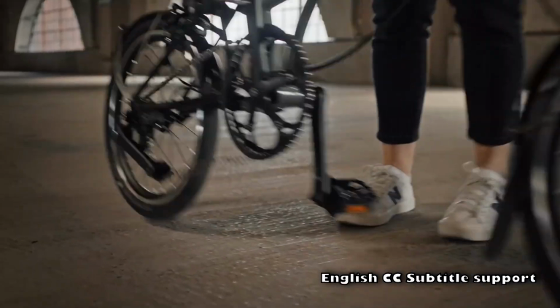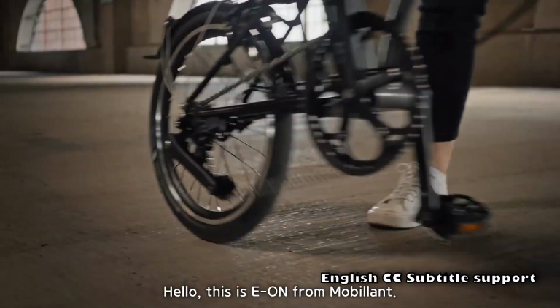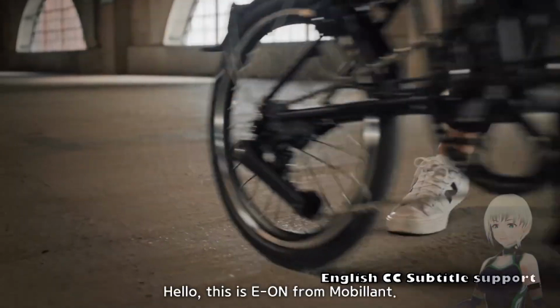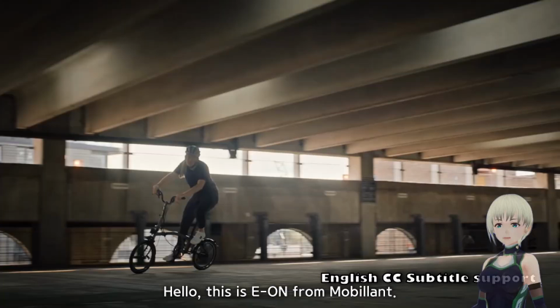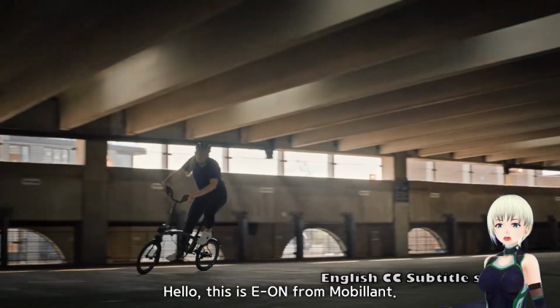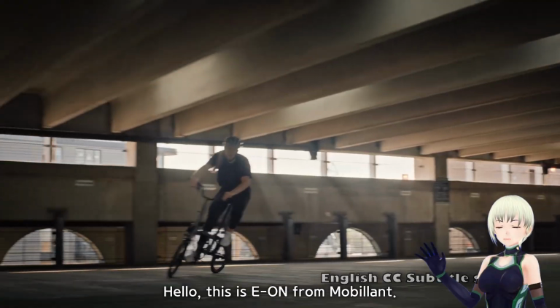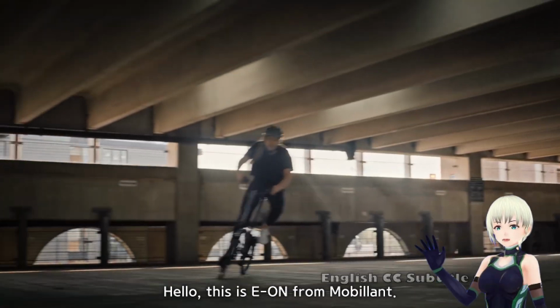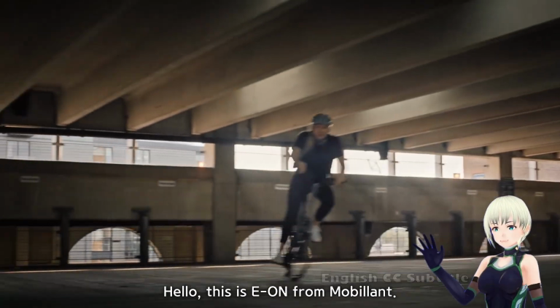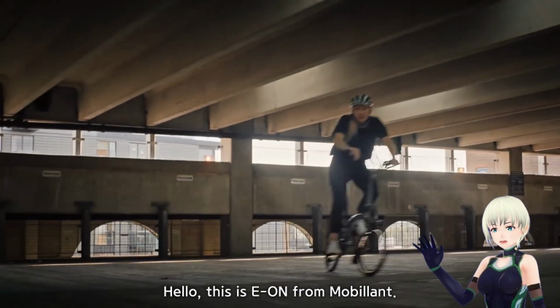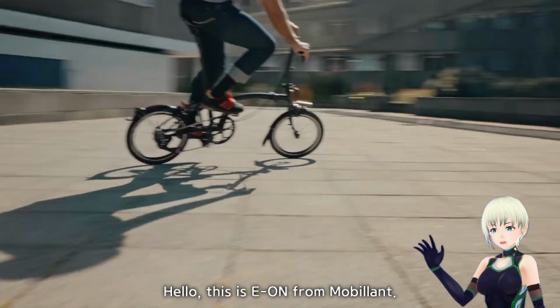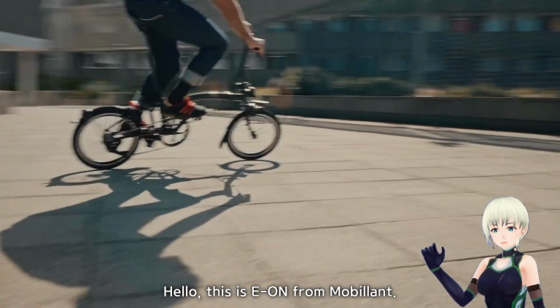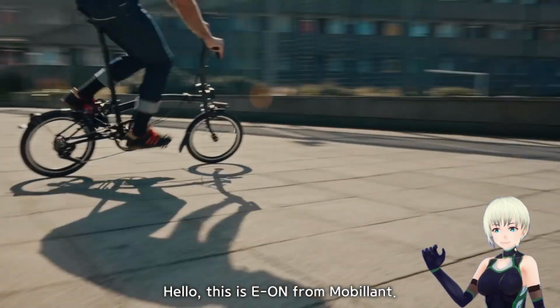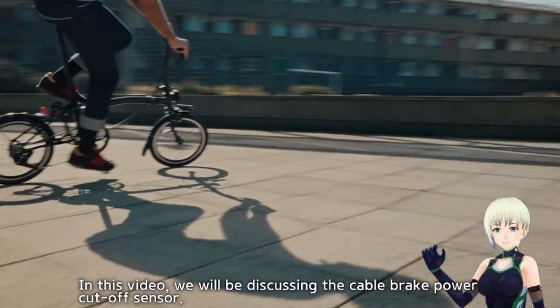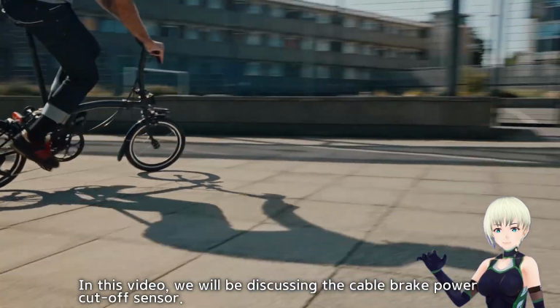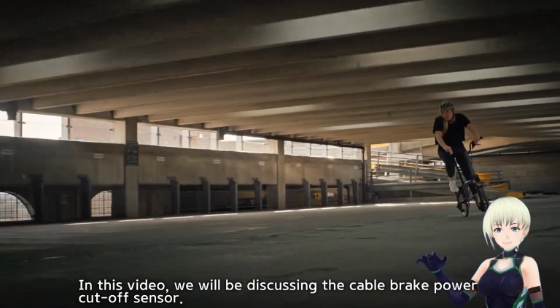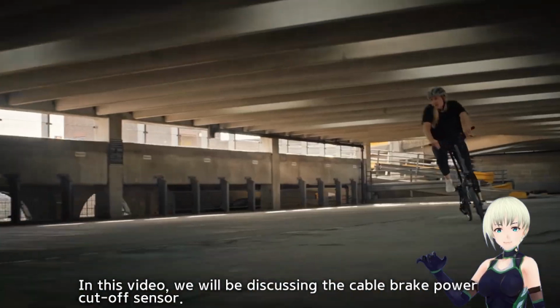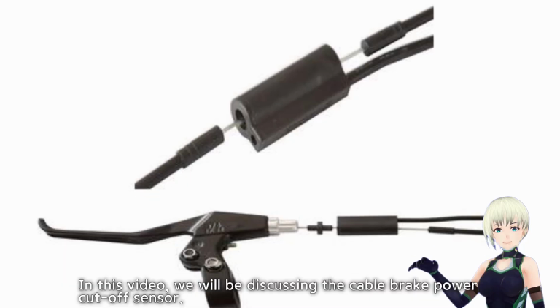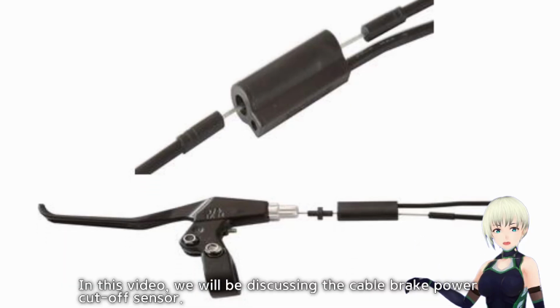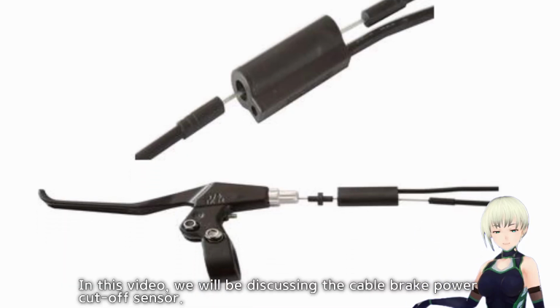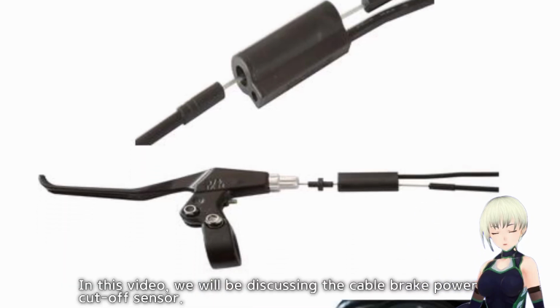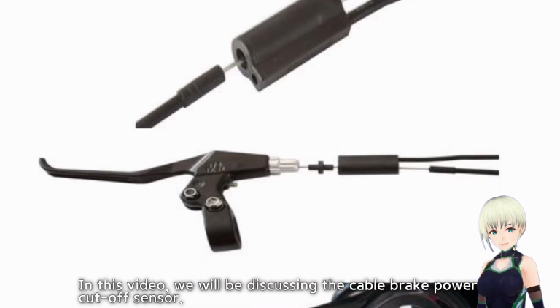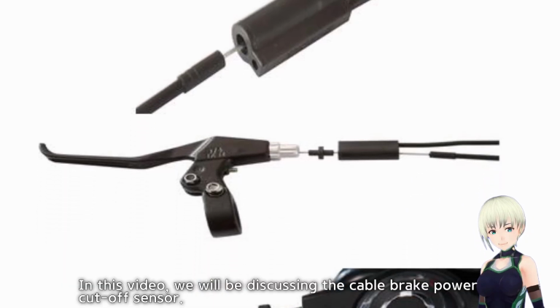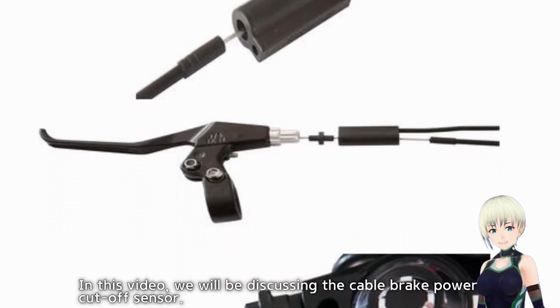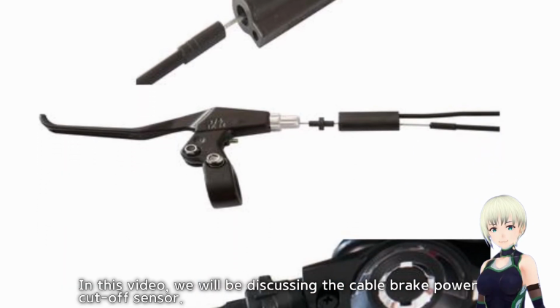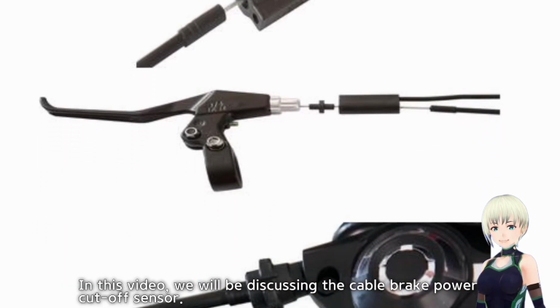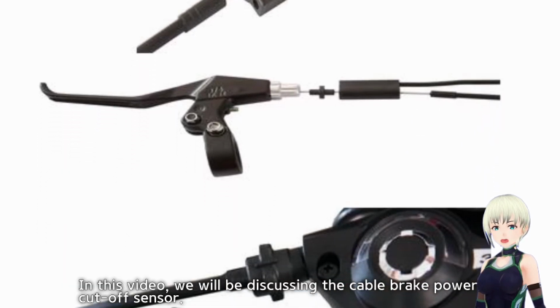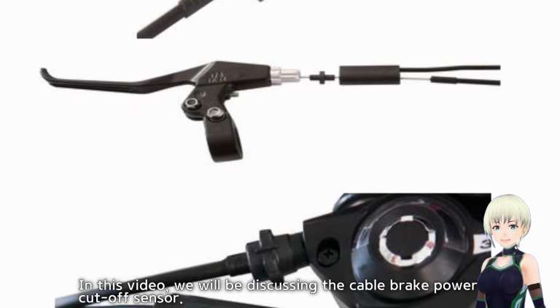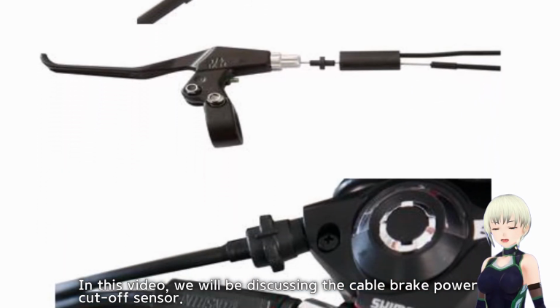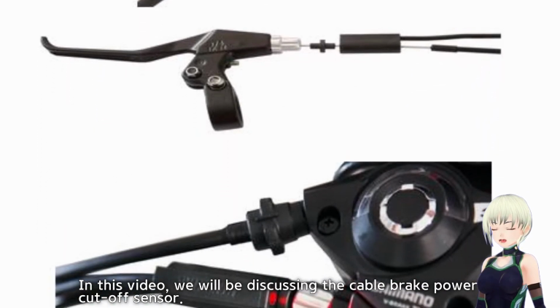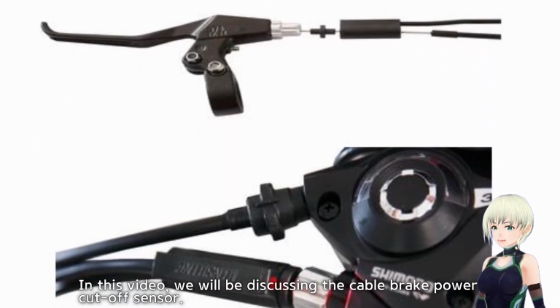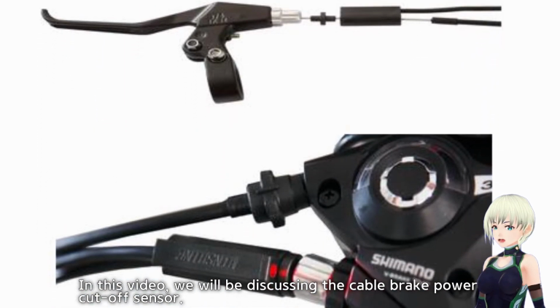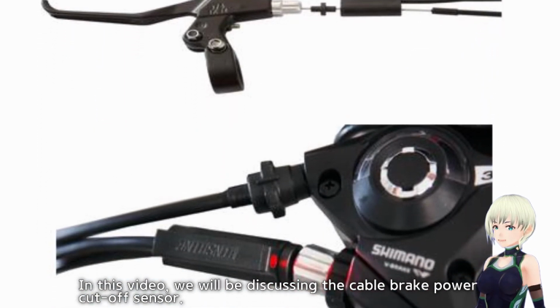Hello, I'm Ian from Mobilant. In this video, we will be discussing the cable brake power cutoff sensor.